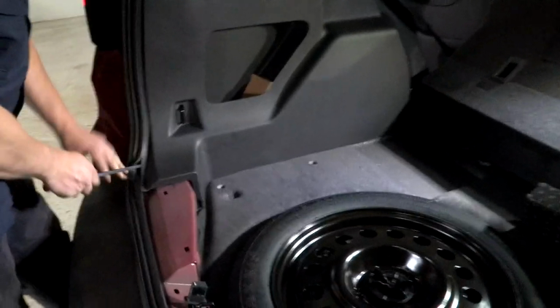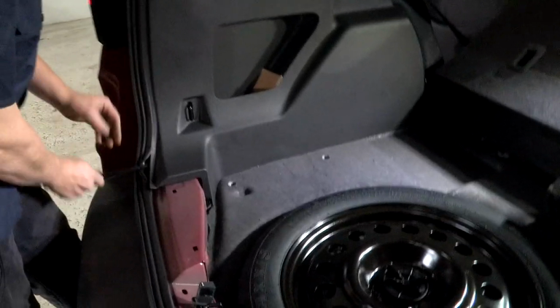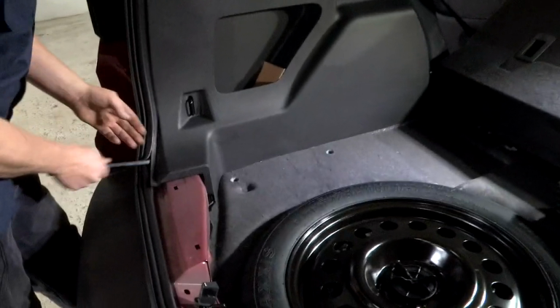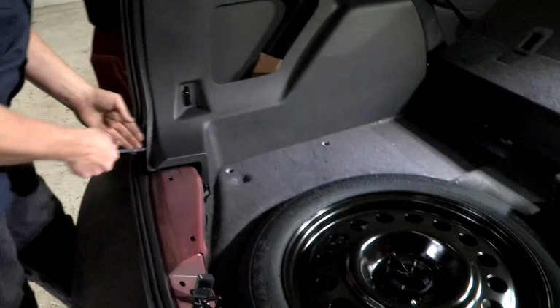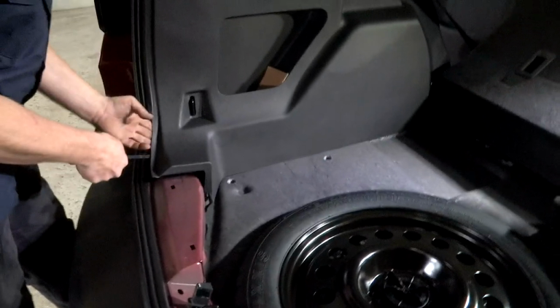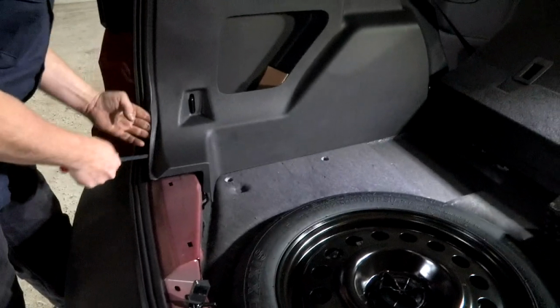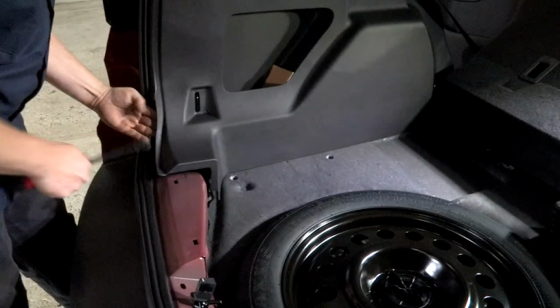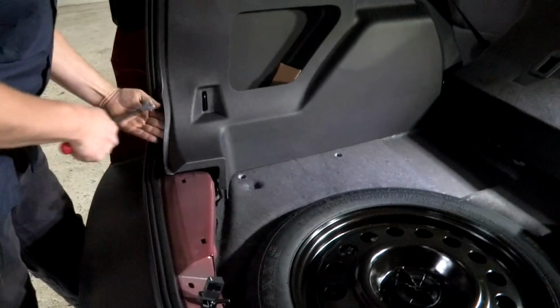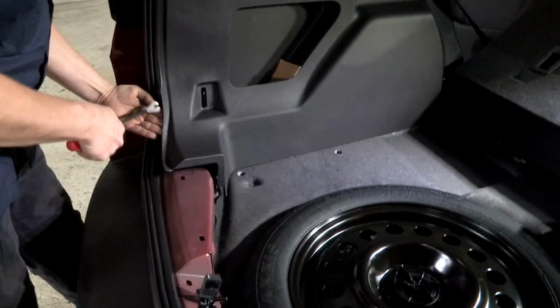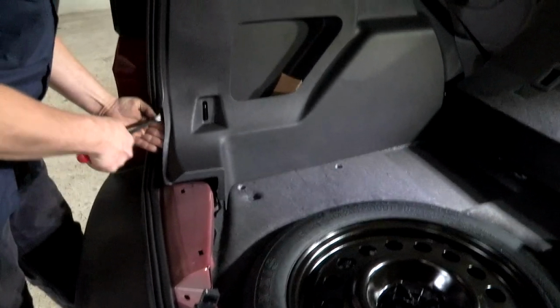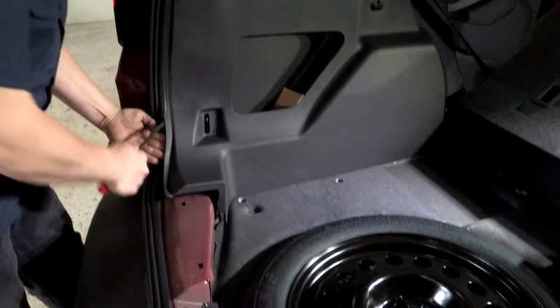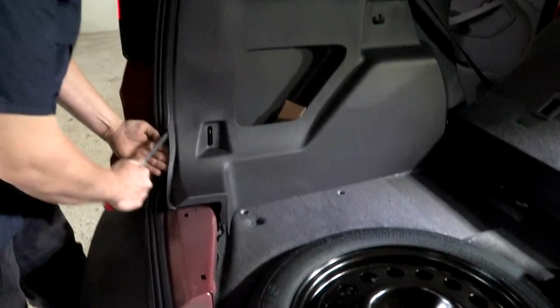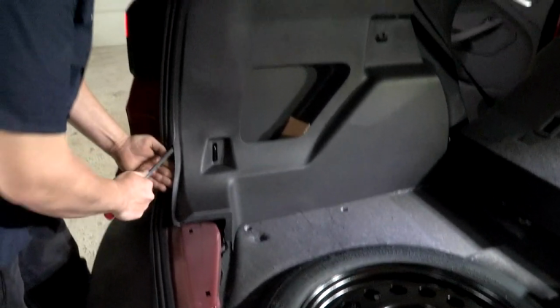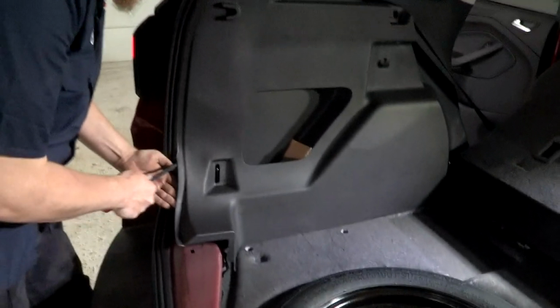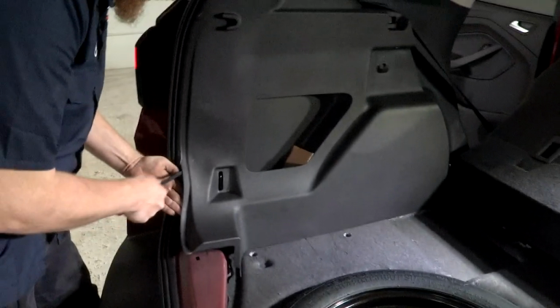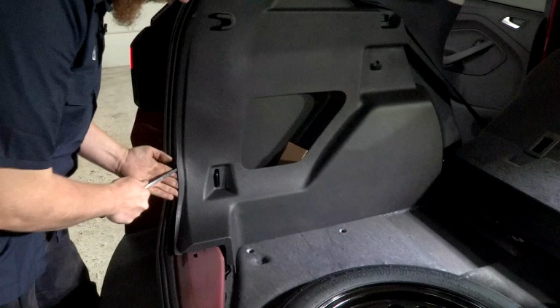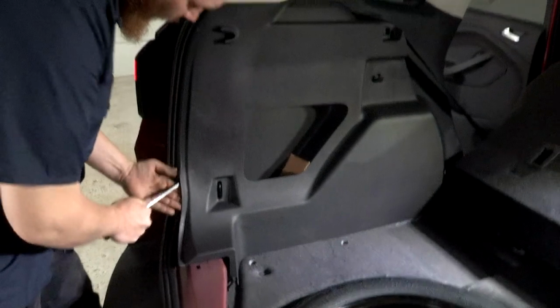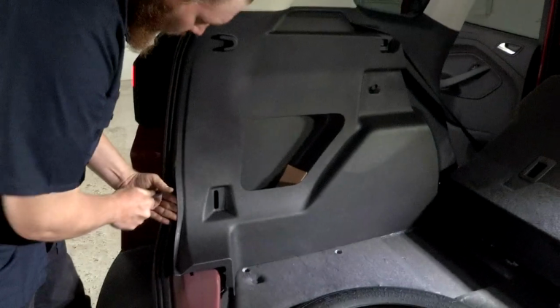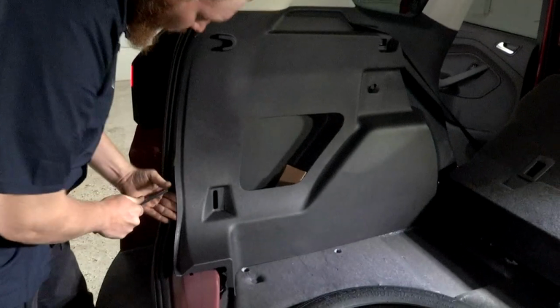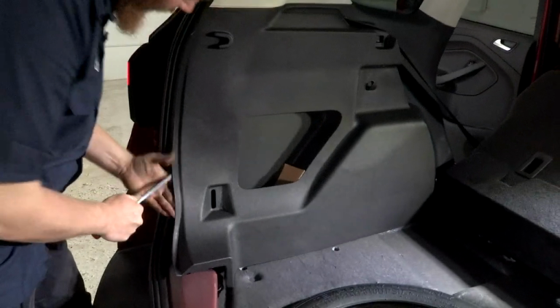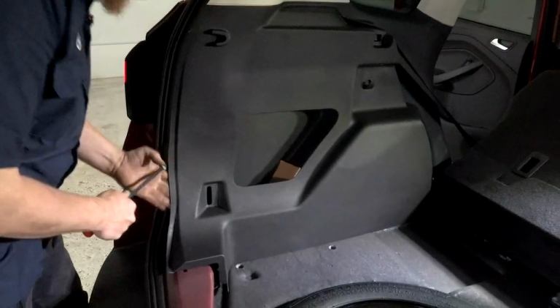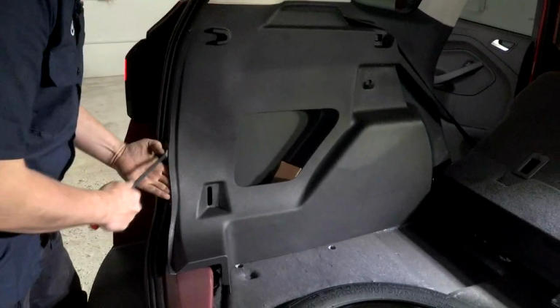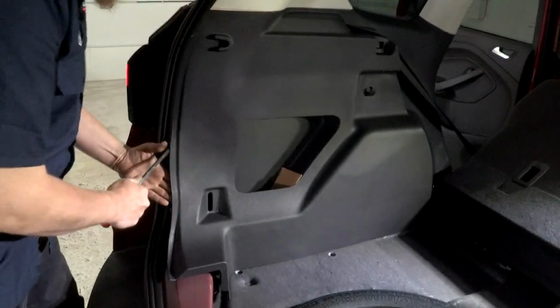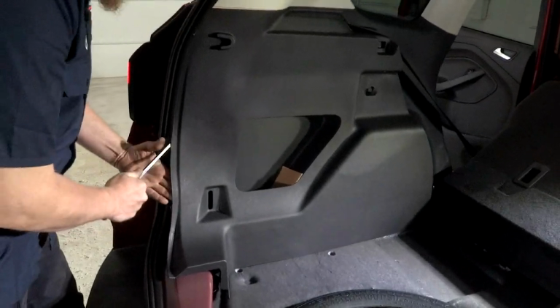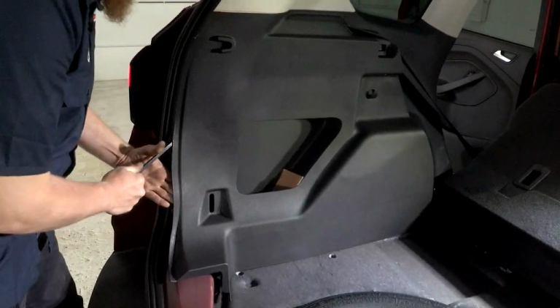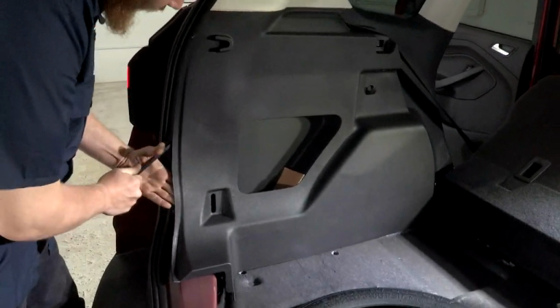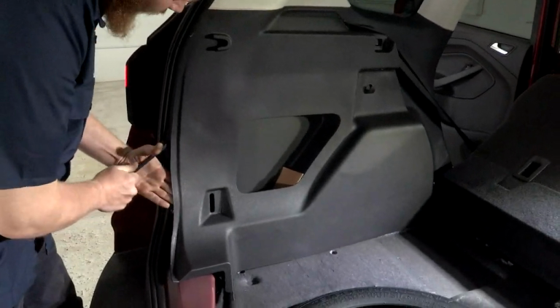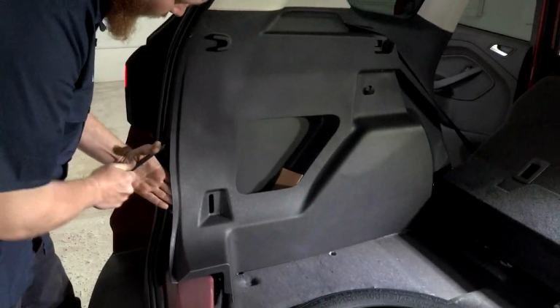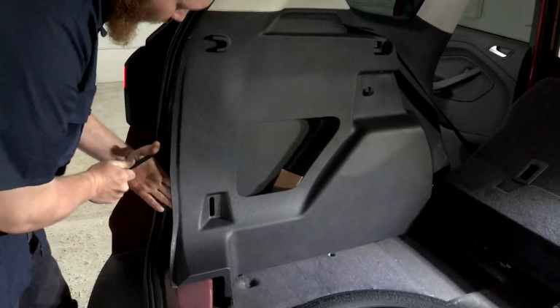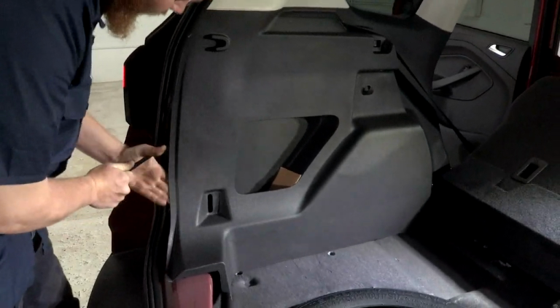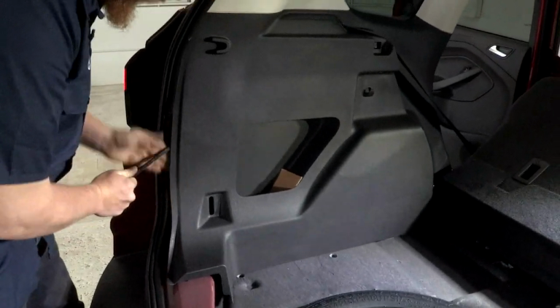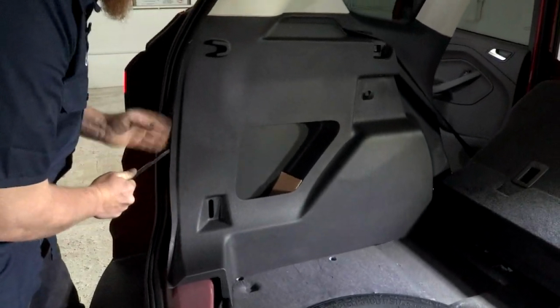Our next step is we're going to use, once again, our trim panel removal tool. We're going to go ahead and open up this side panel very carefully.